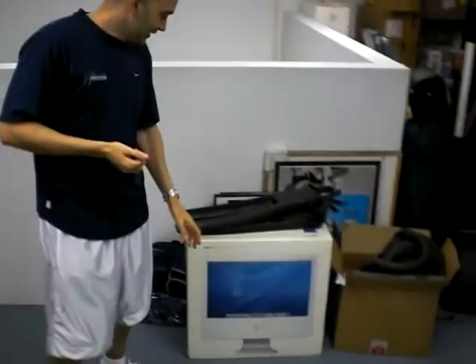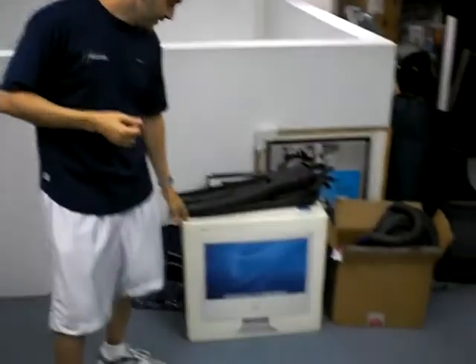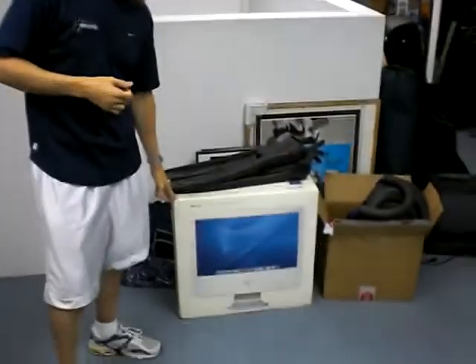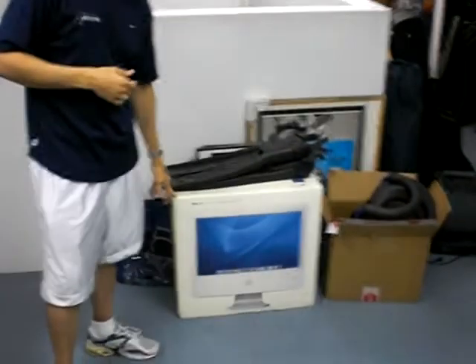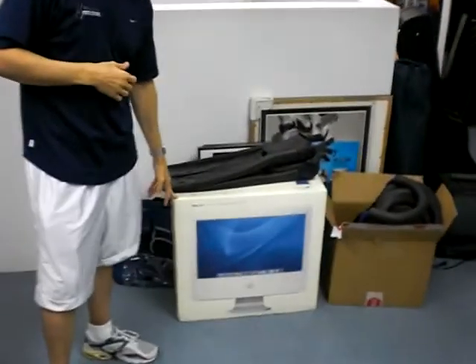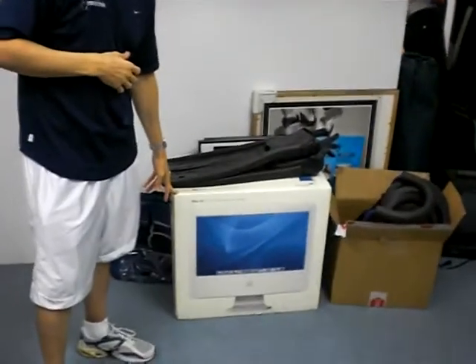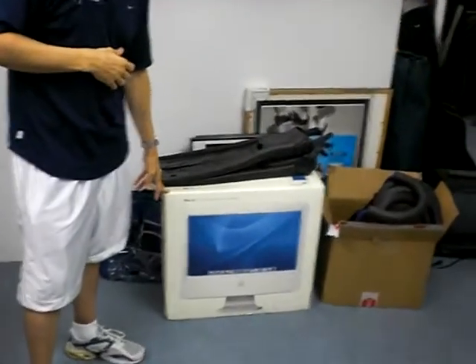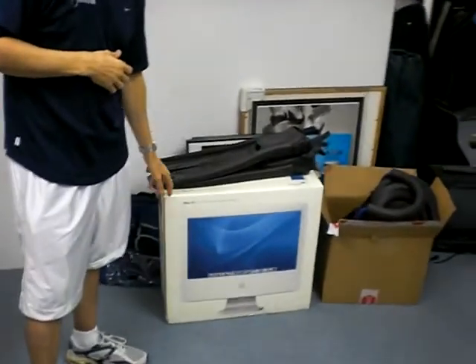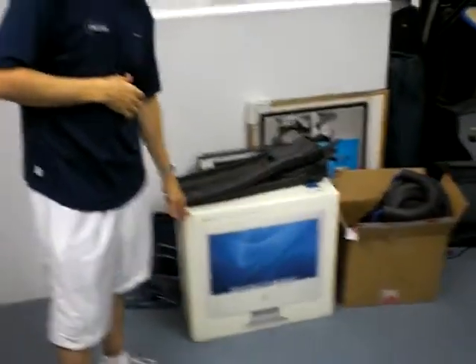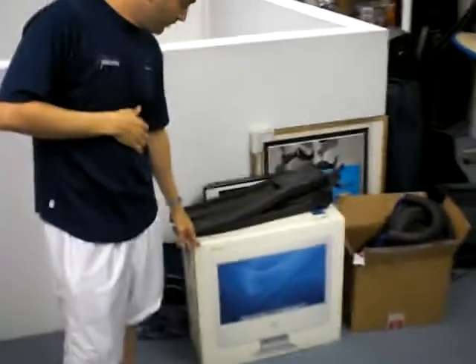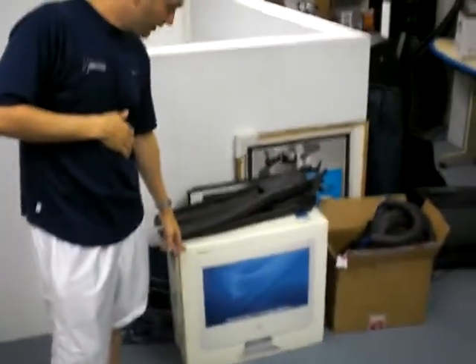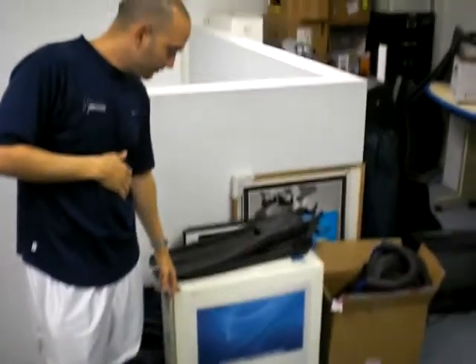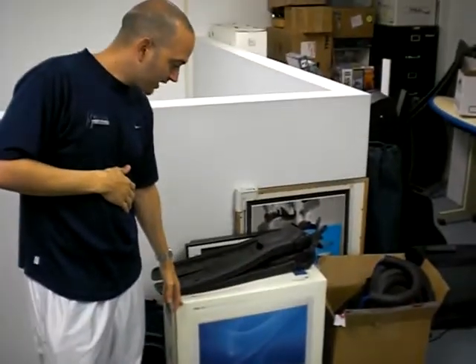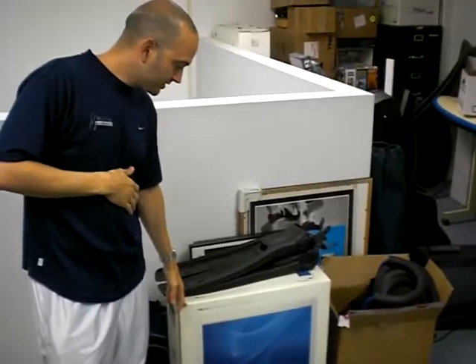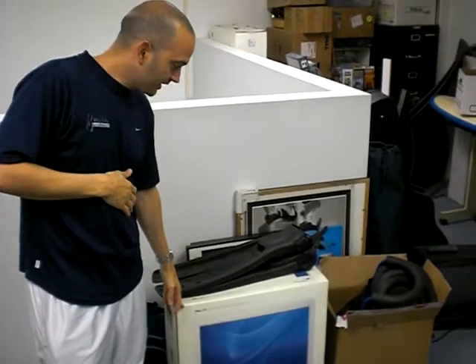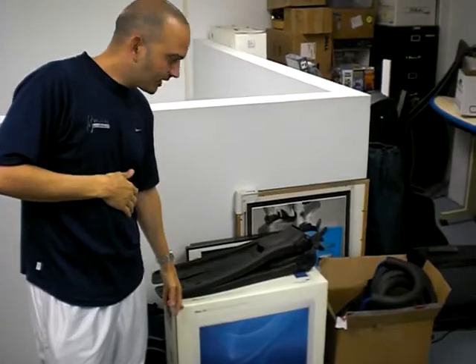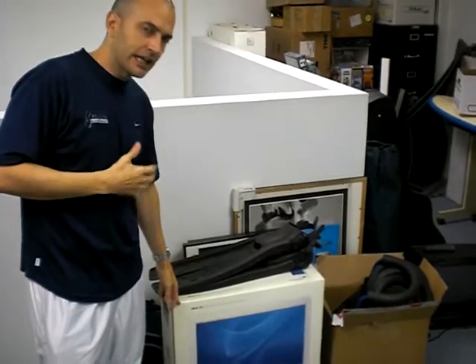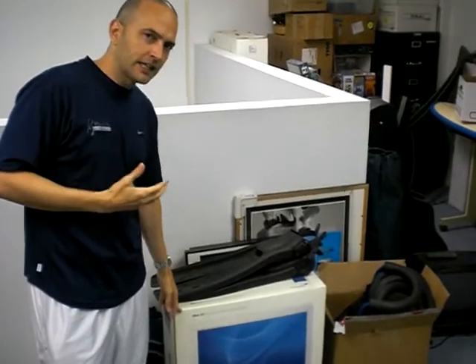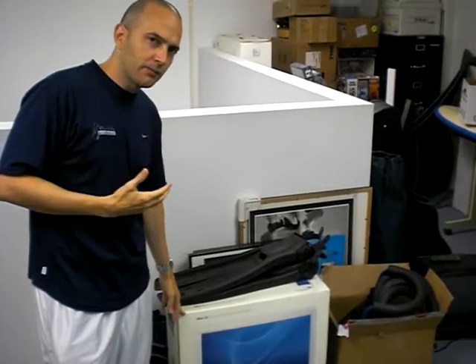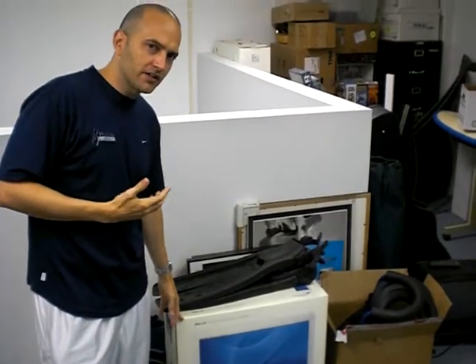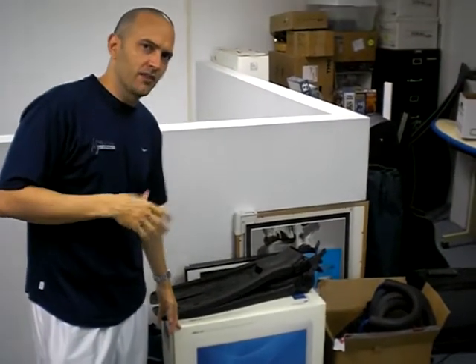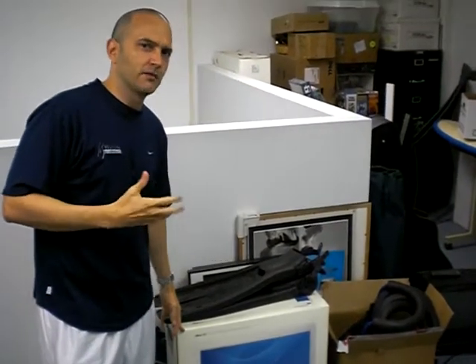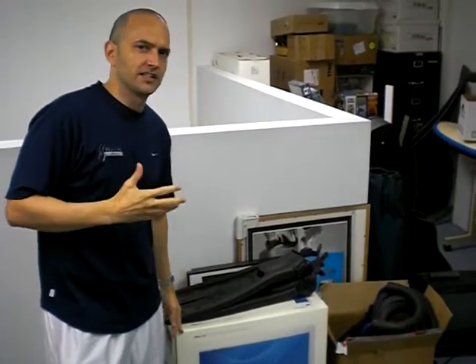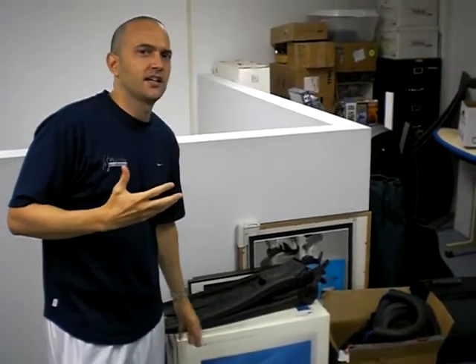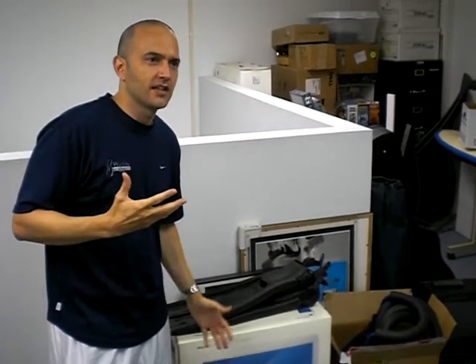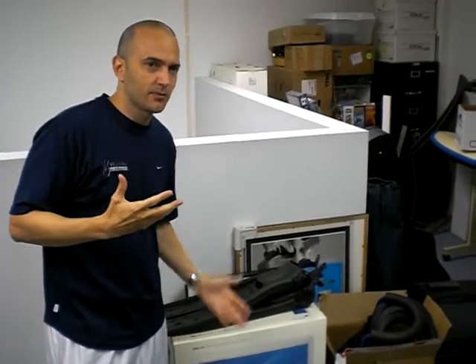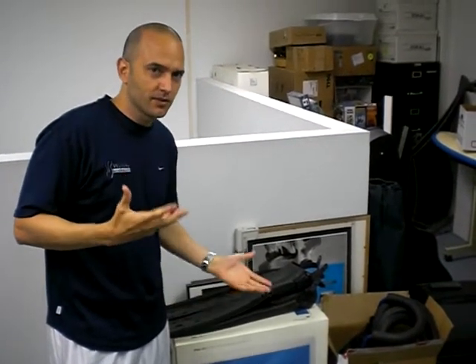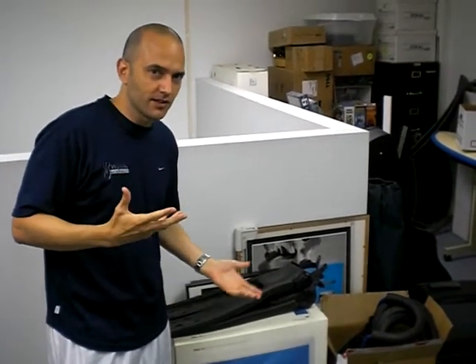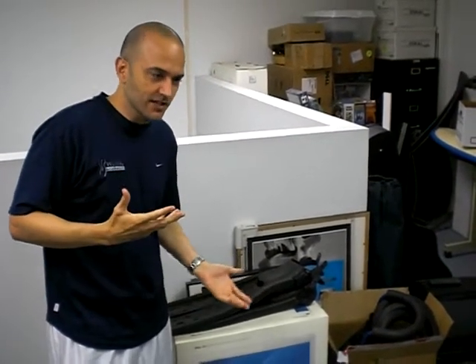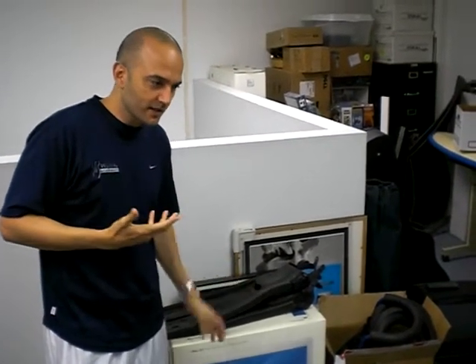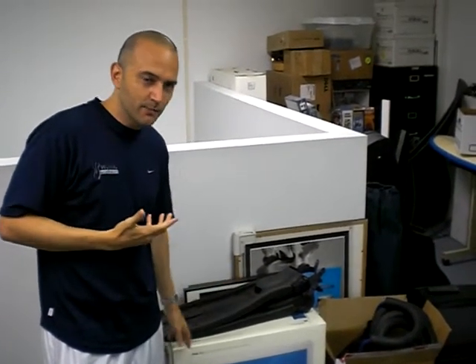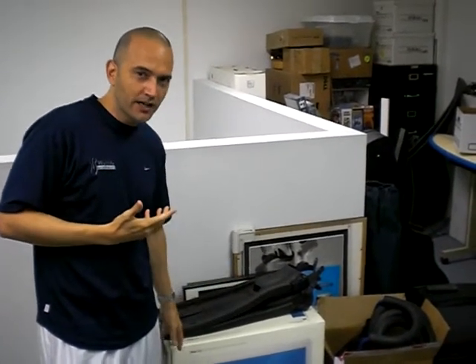This is a Macintosh computer box, and I kind of keep it because I'm thinking I'm going to sell that computer one of these days. But do I need the box?